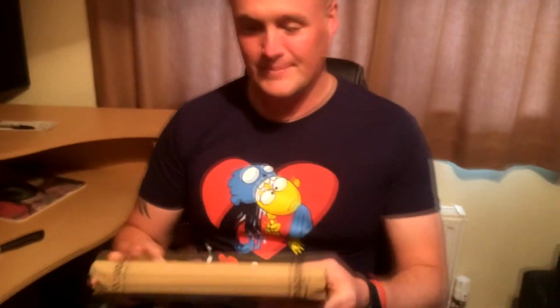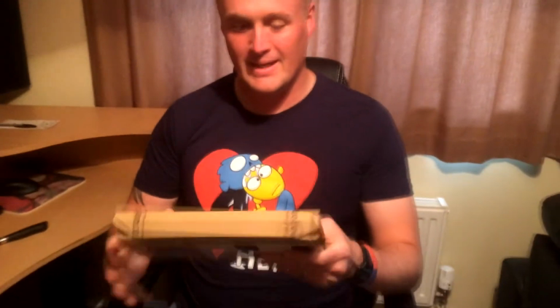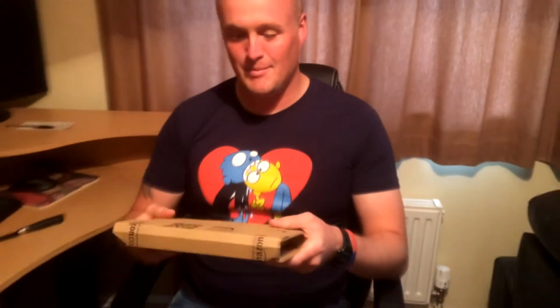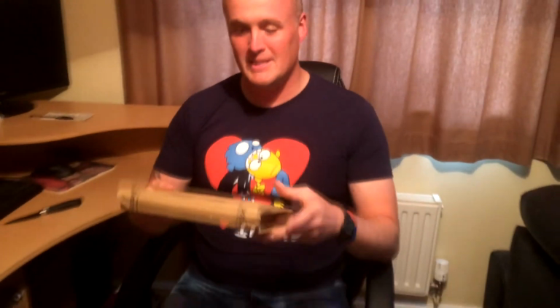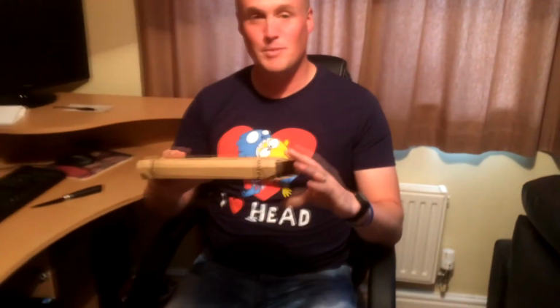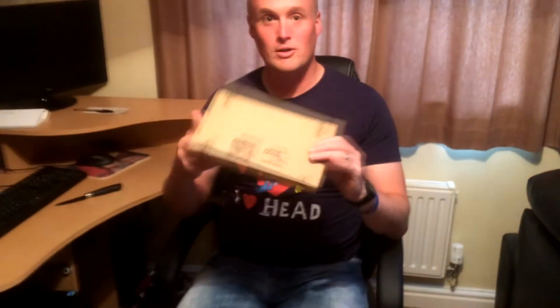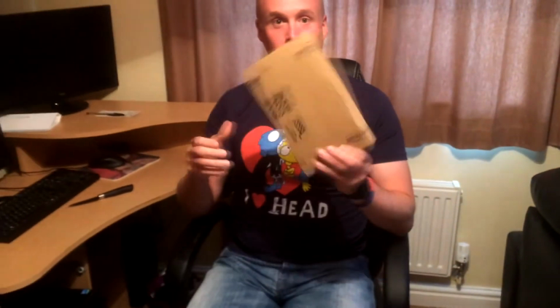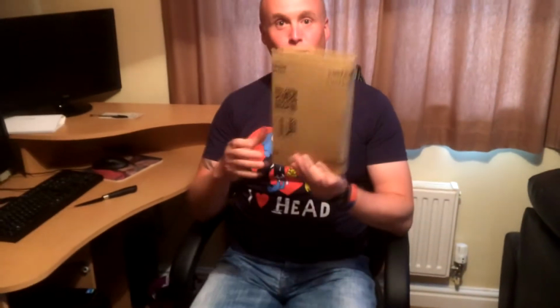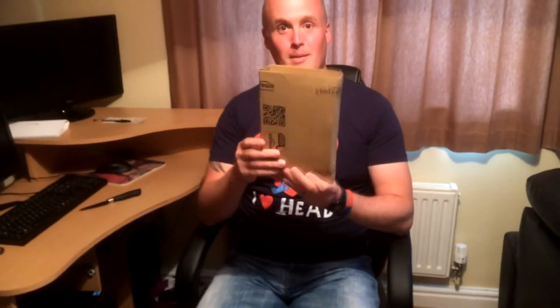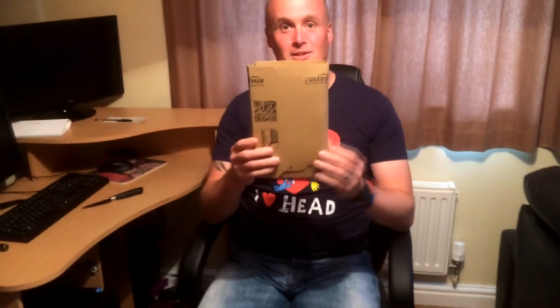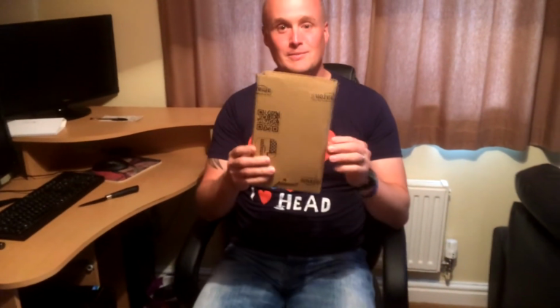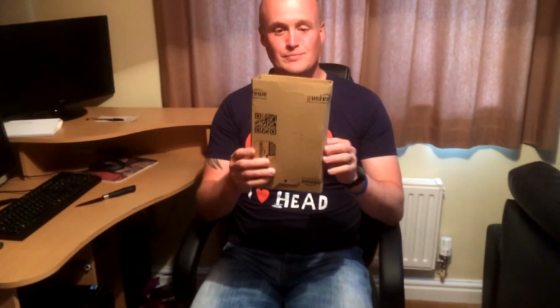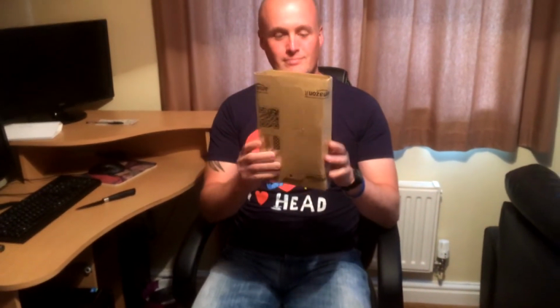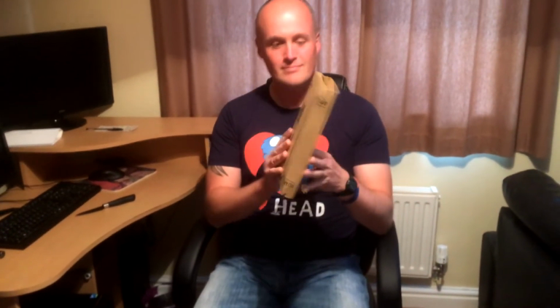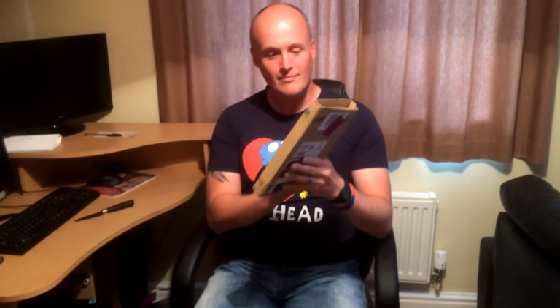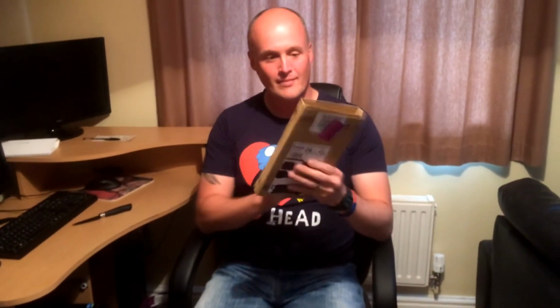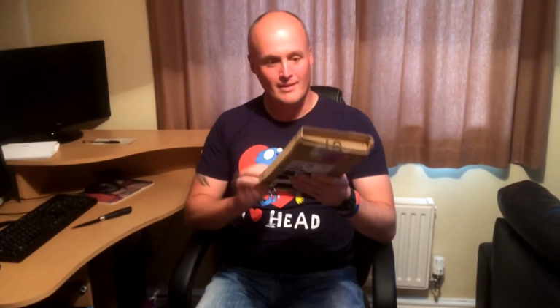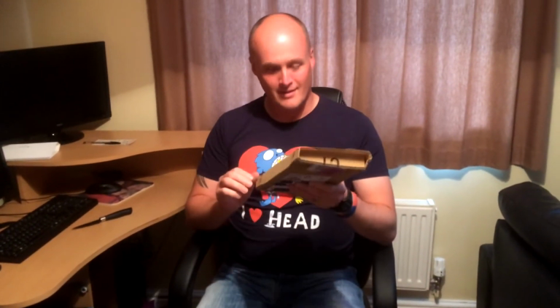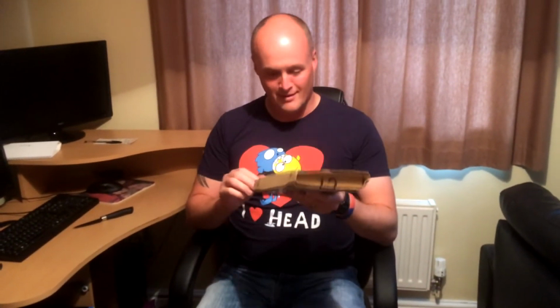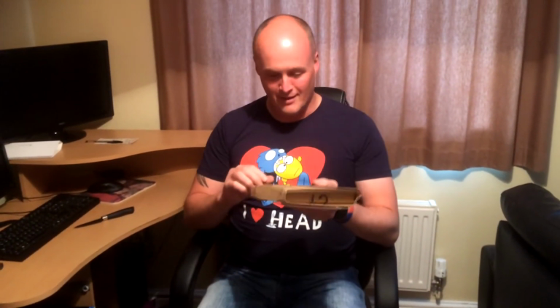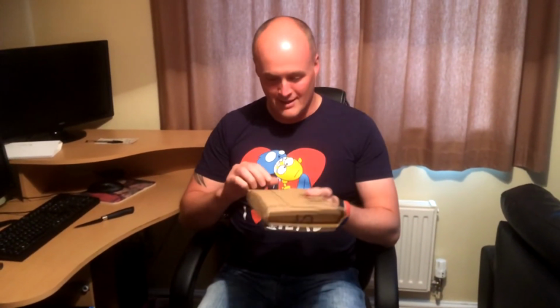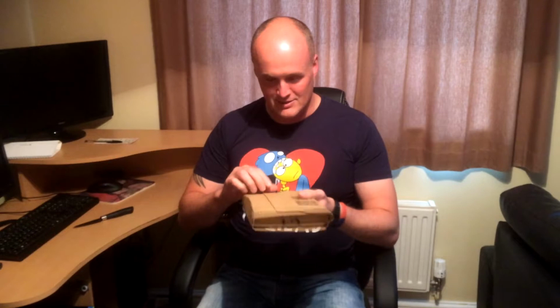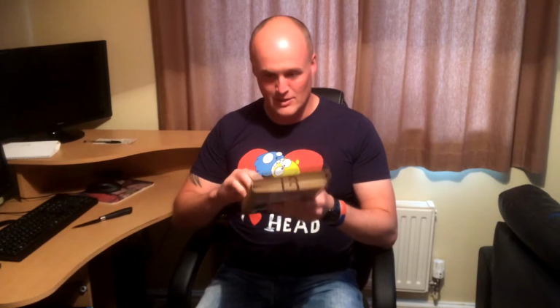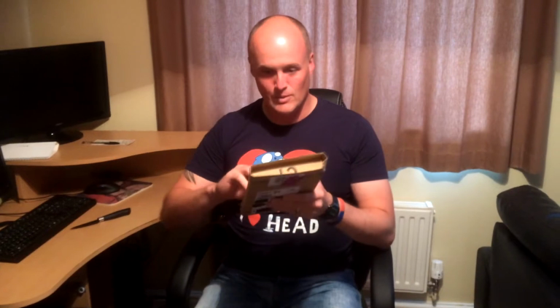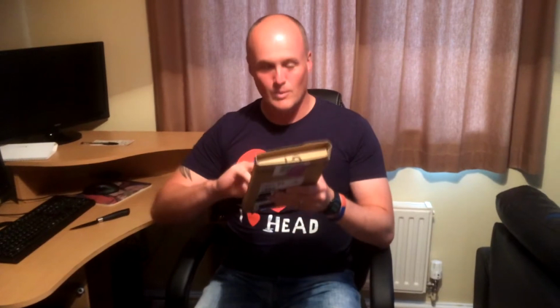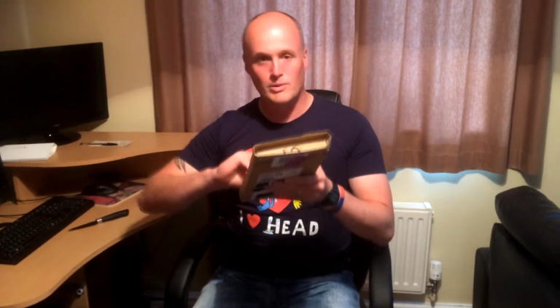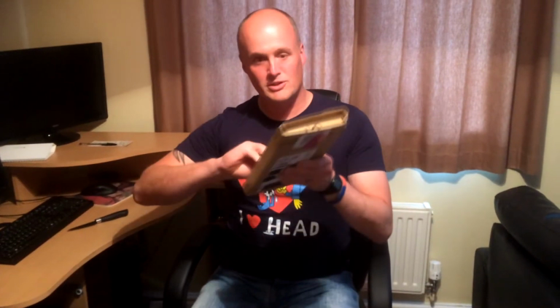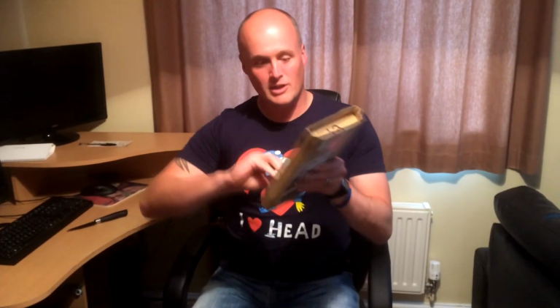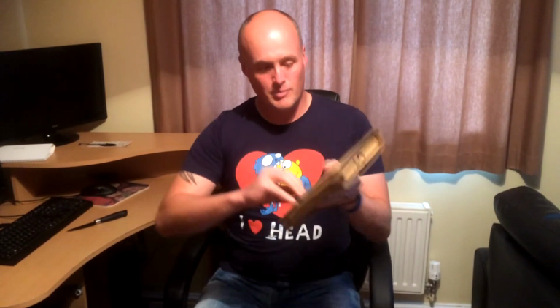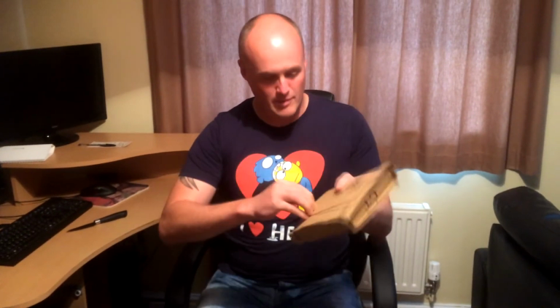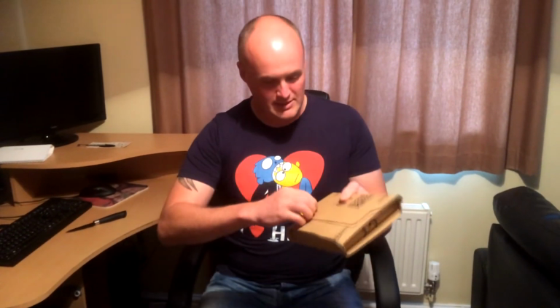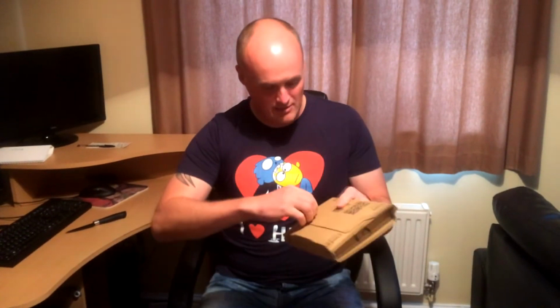And here's the box from Amazon. We're just going to open the box now.